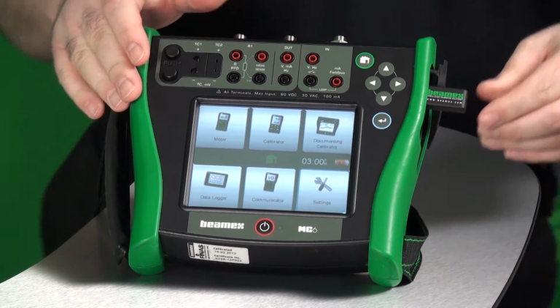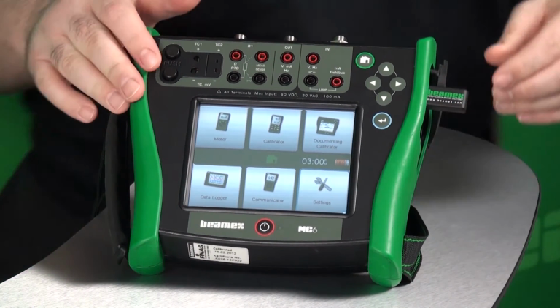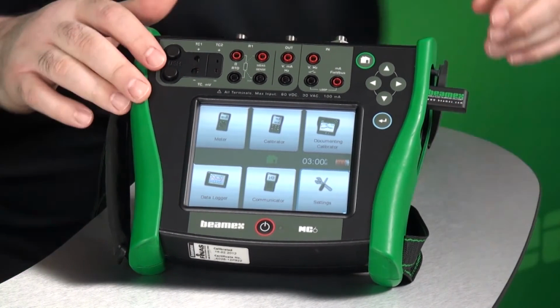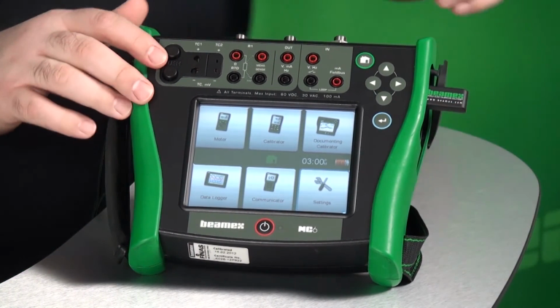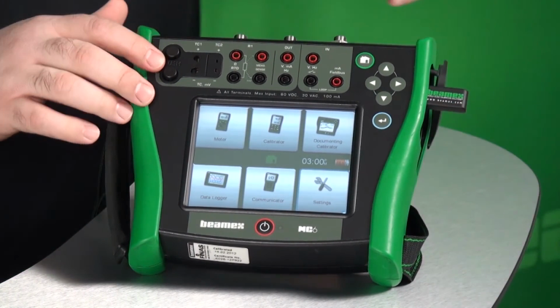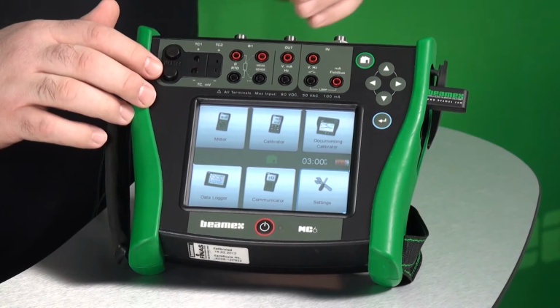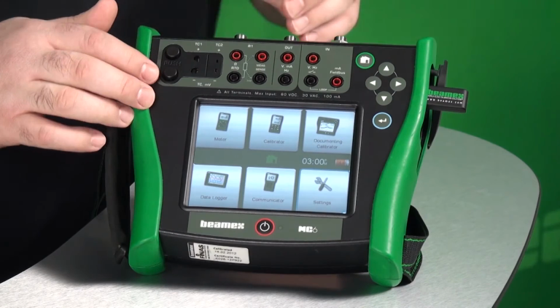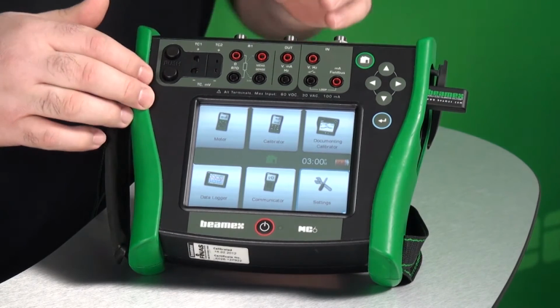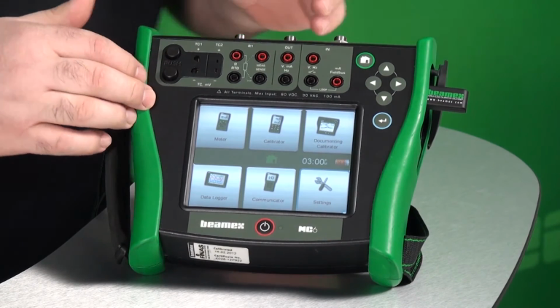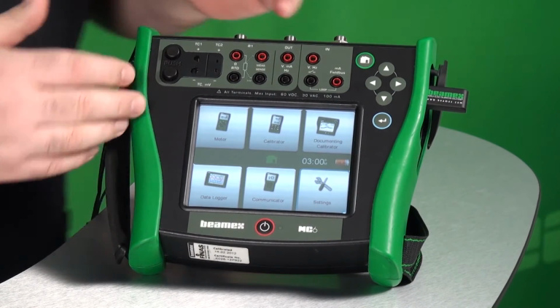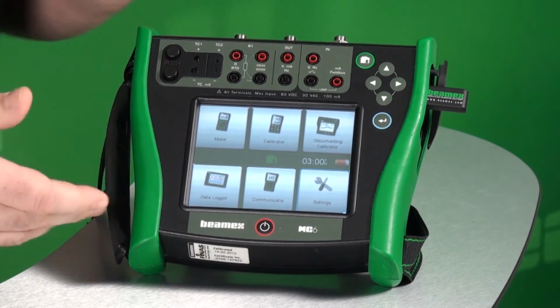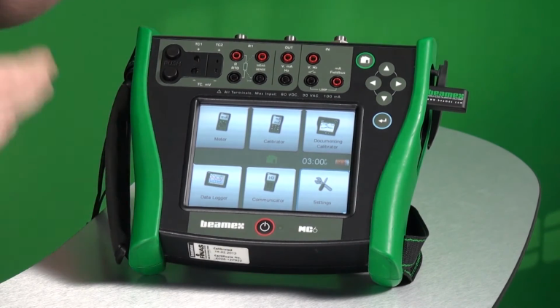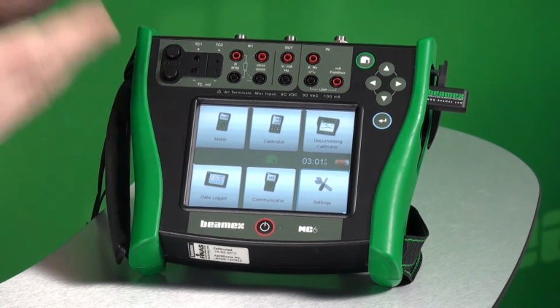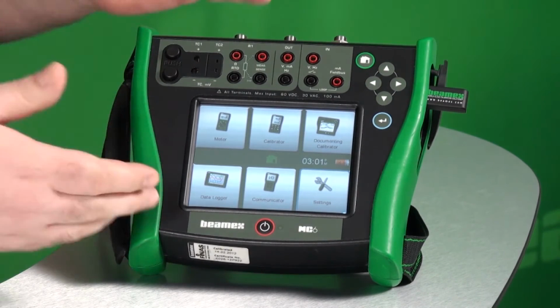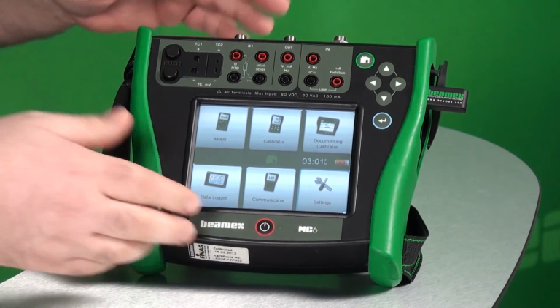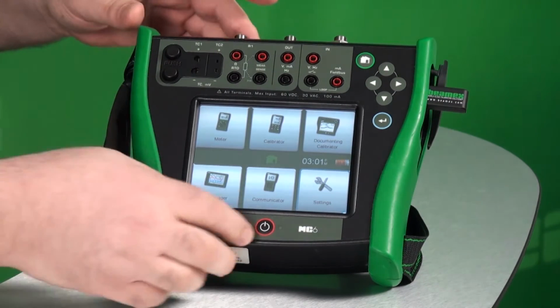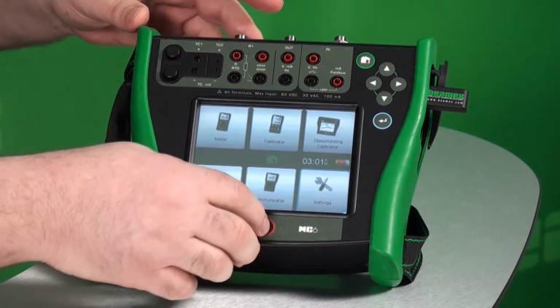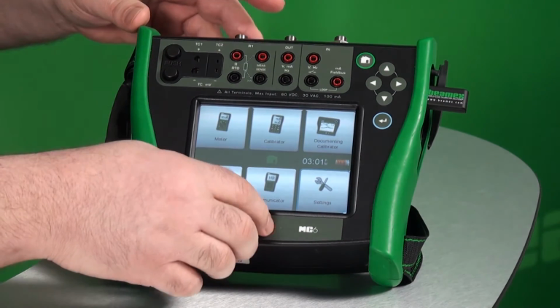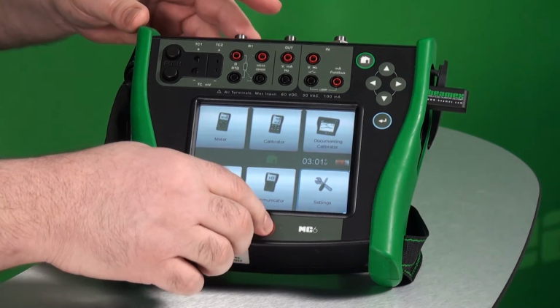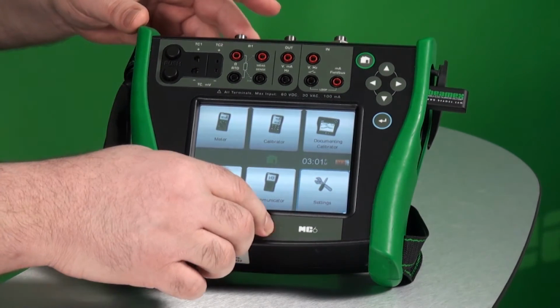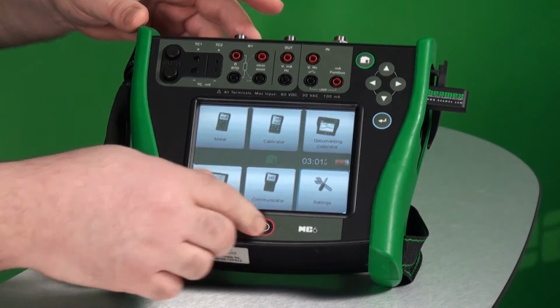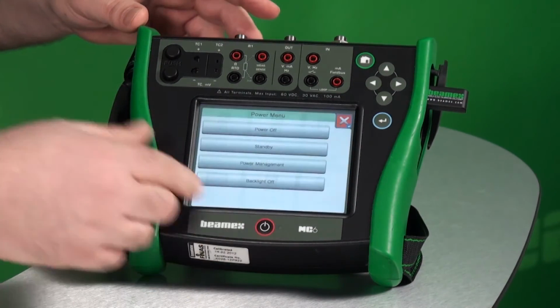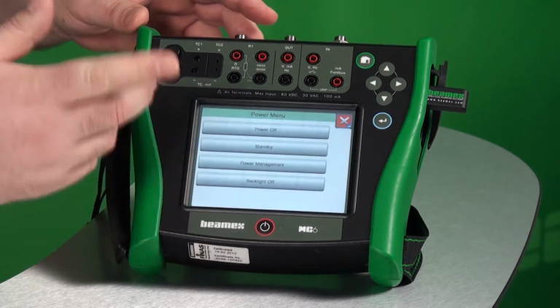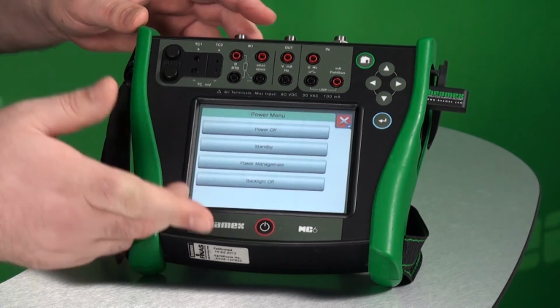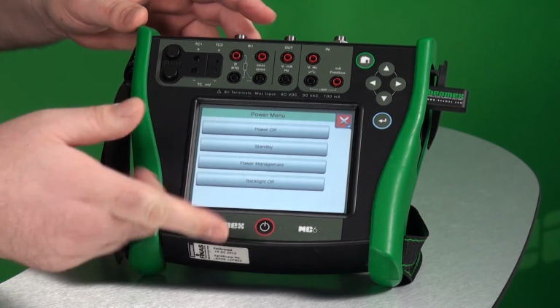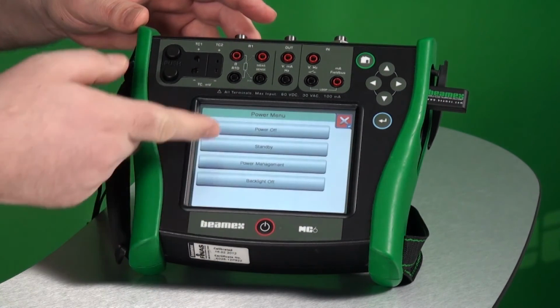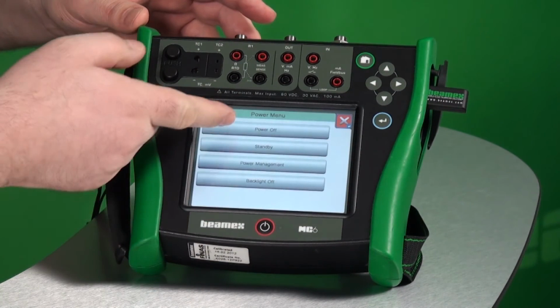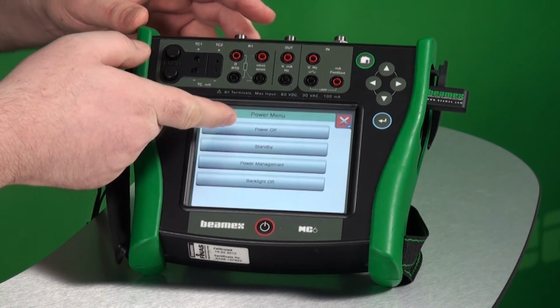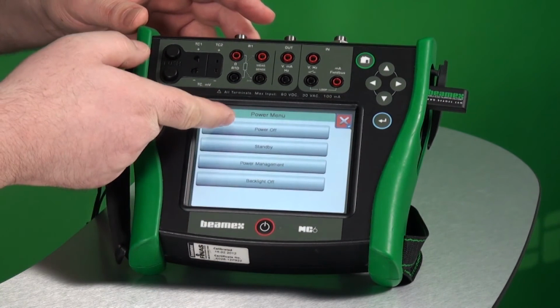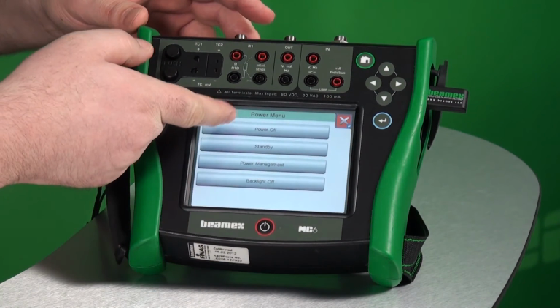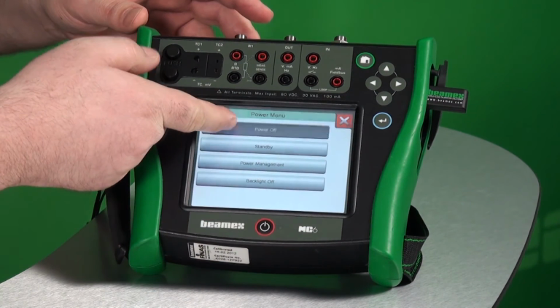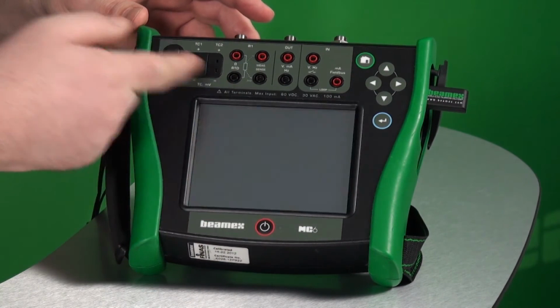Now, the calibrator needs to be turned off — powered off — not just in standby but truly off.